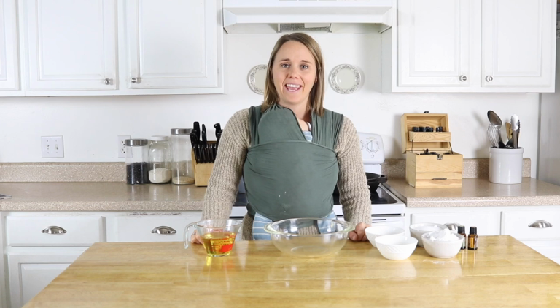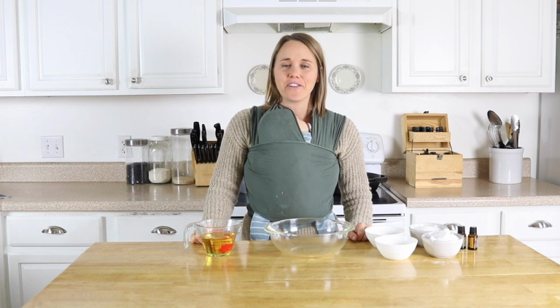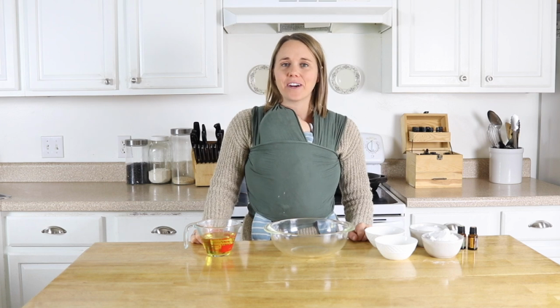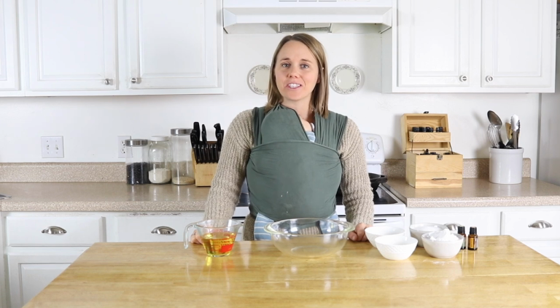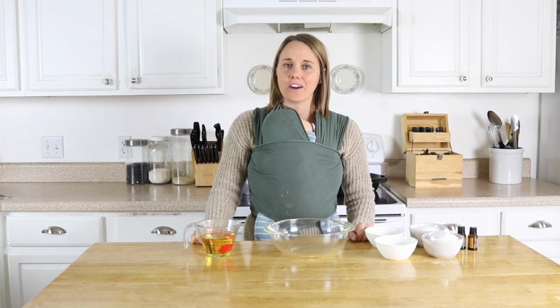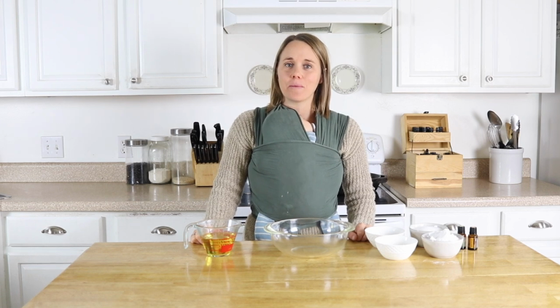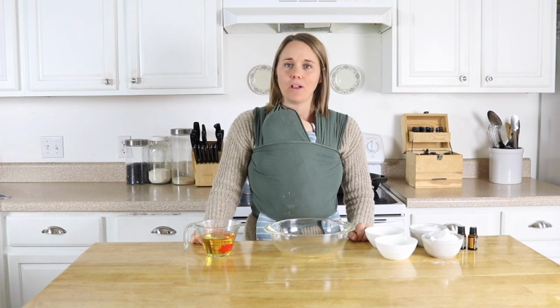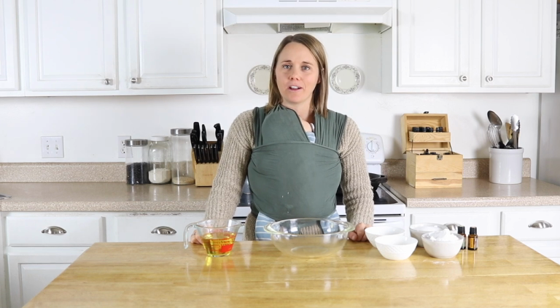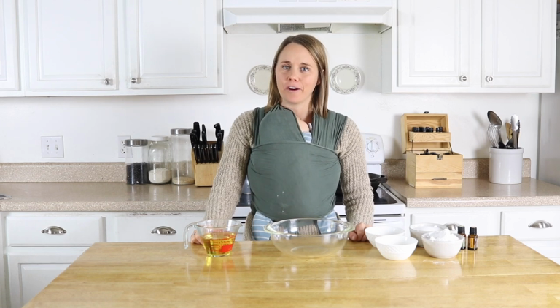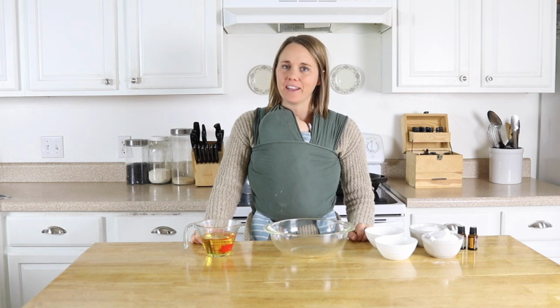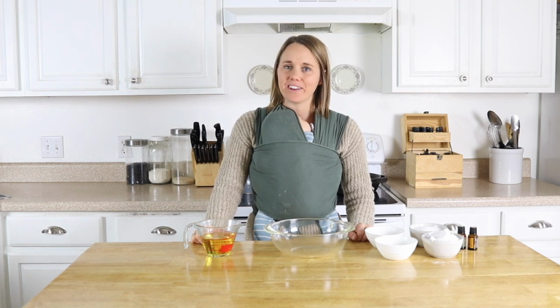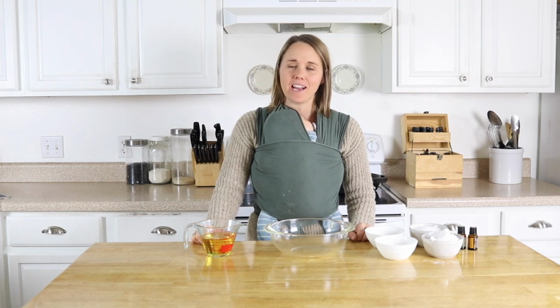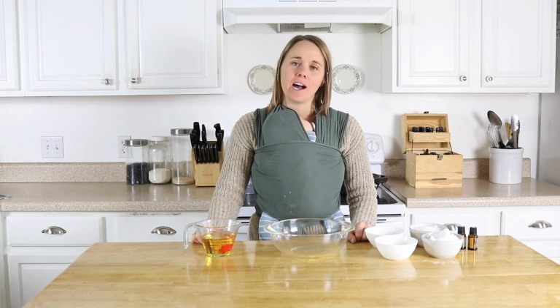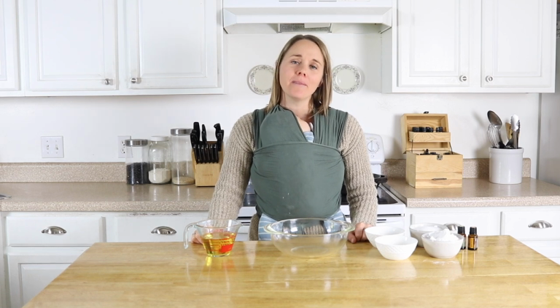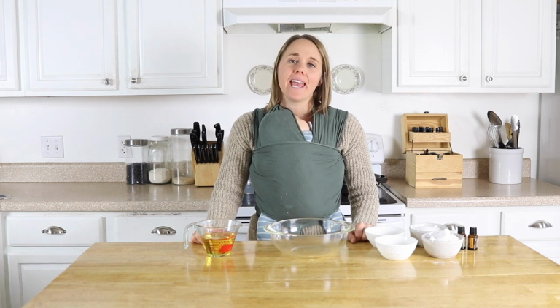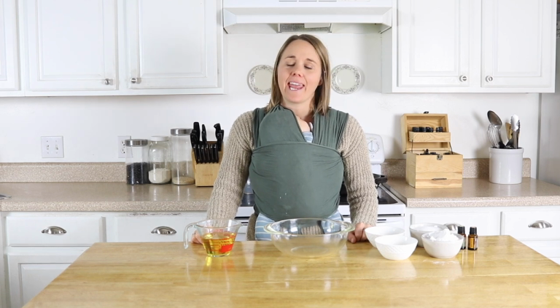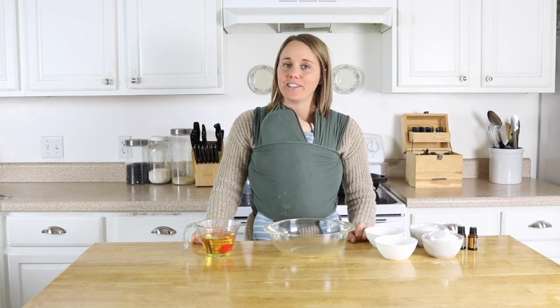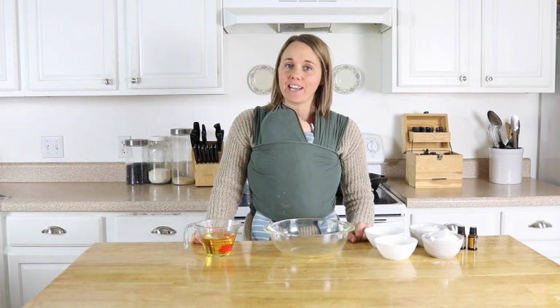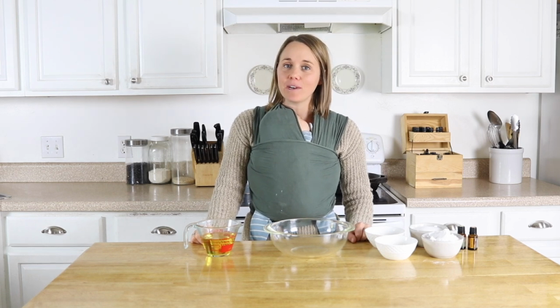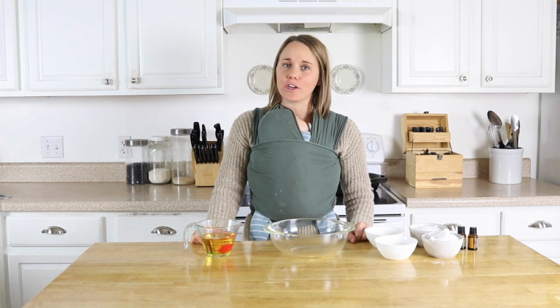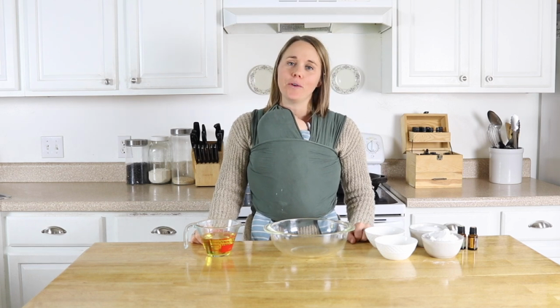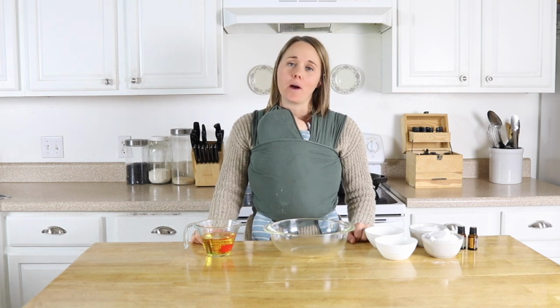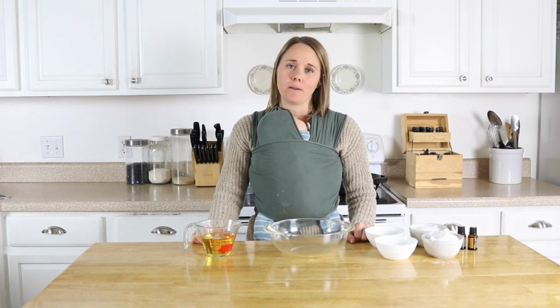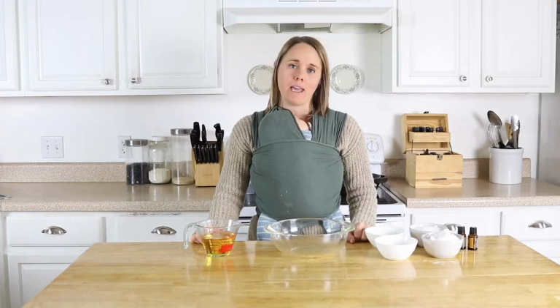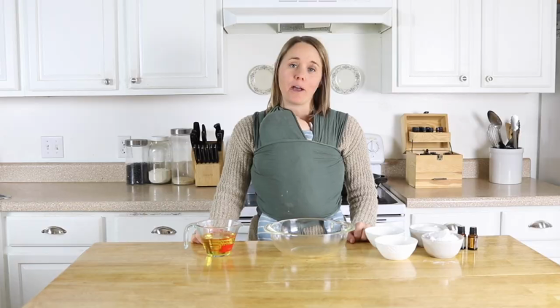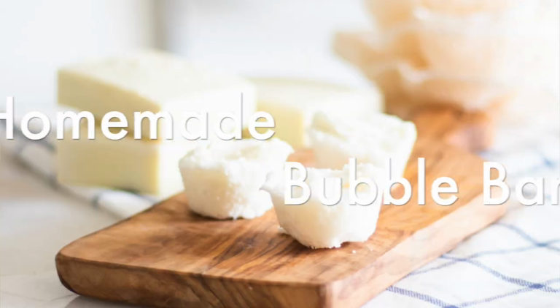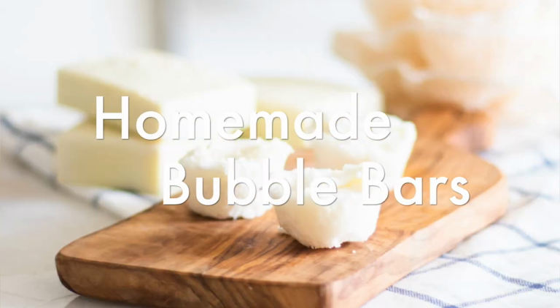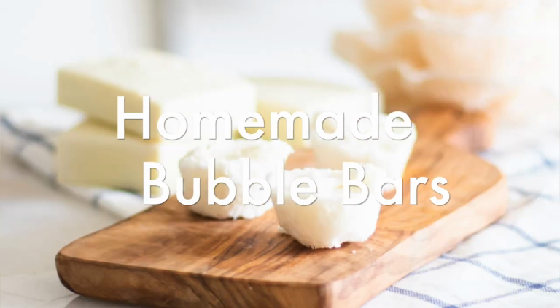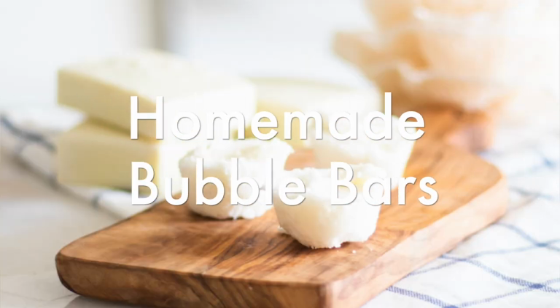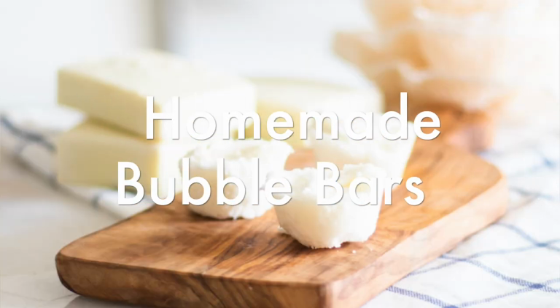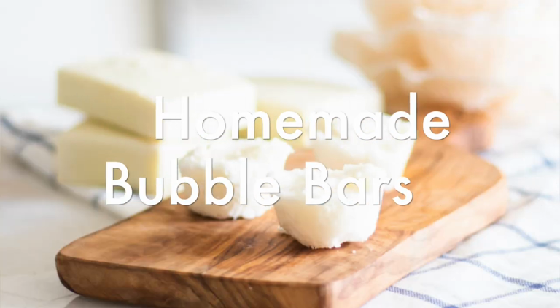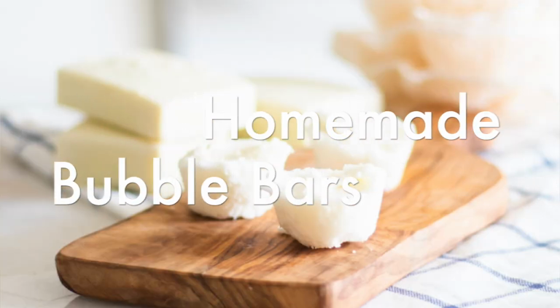Hey everyone, it's Lar from the blog ArtReallyHouse.com, and today I'm going to show you how to make a homemade bubble bath bar.